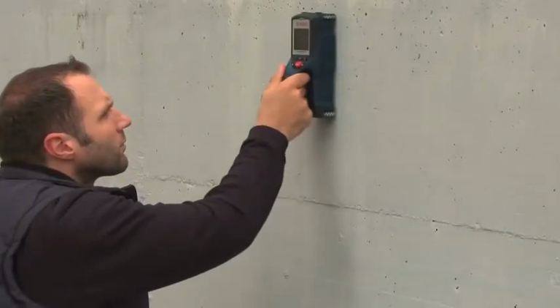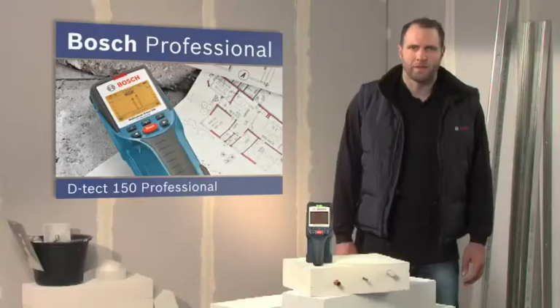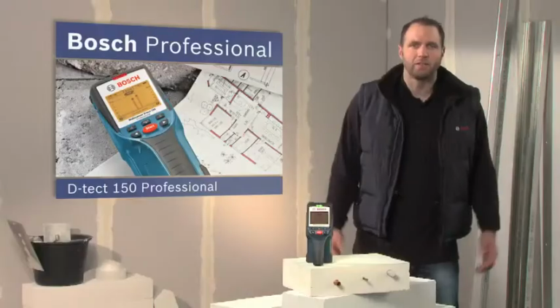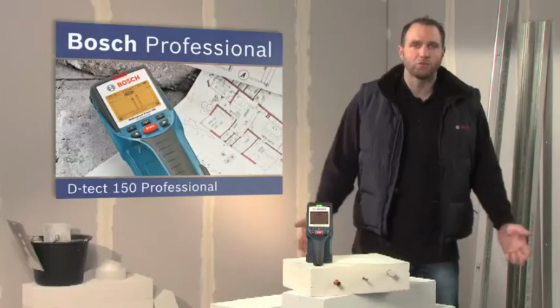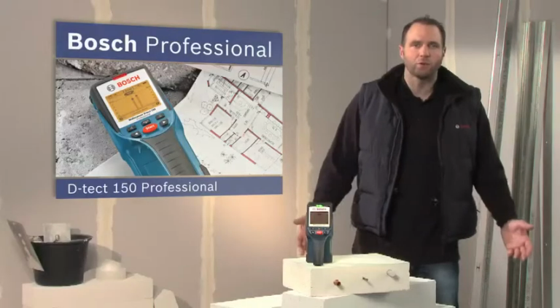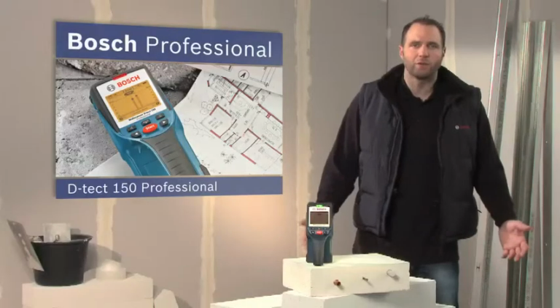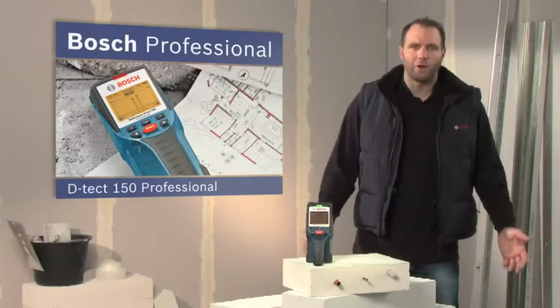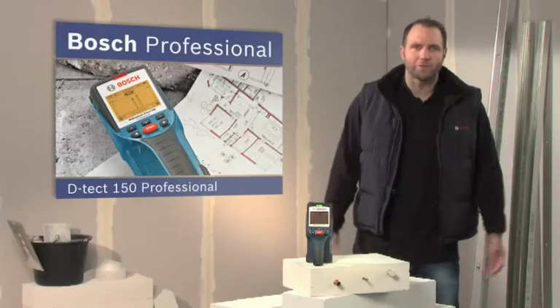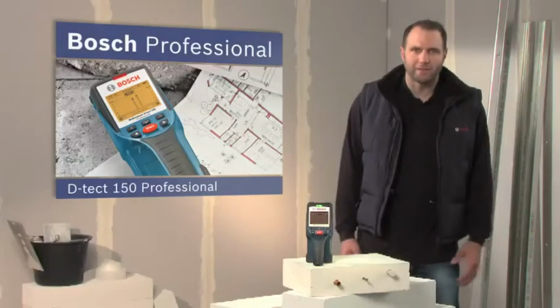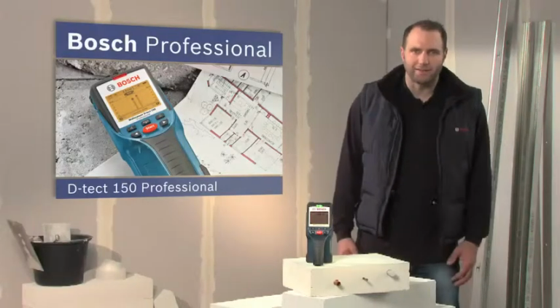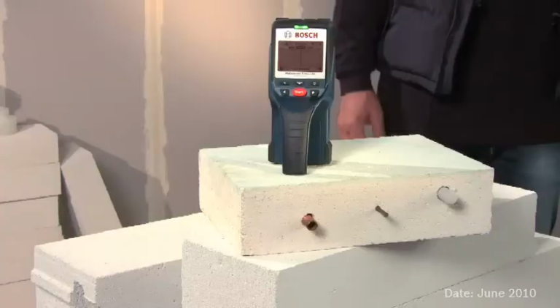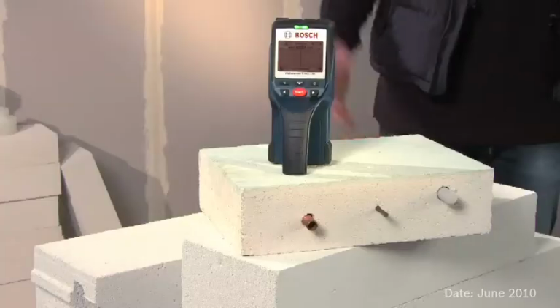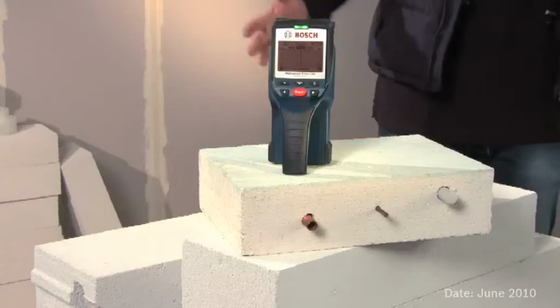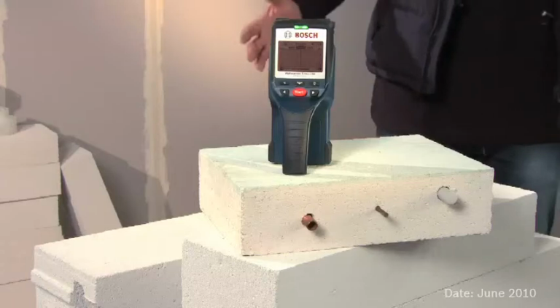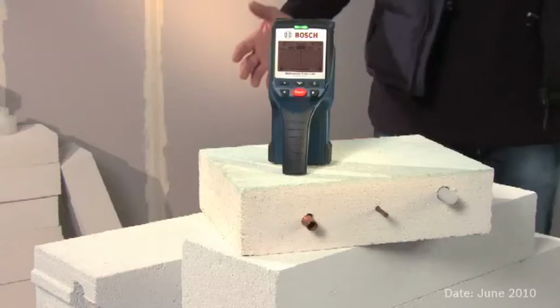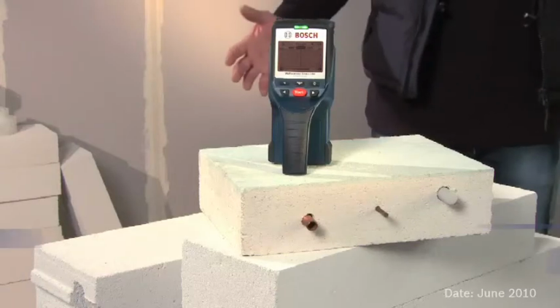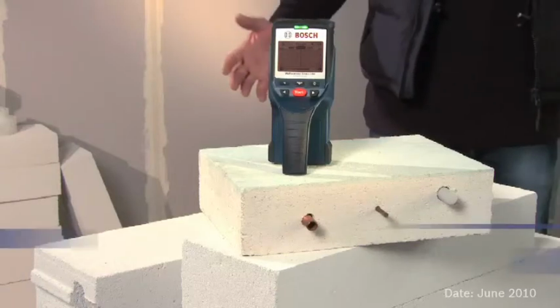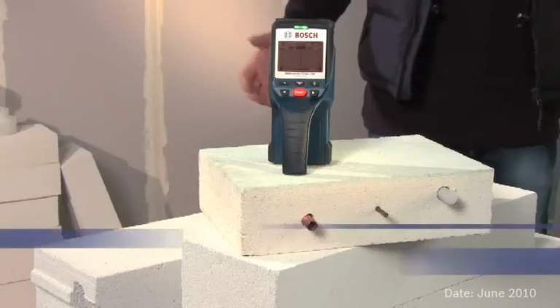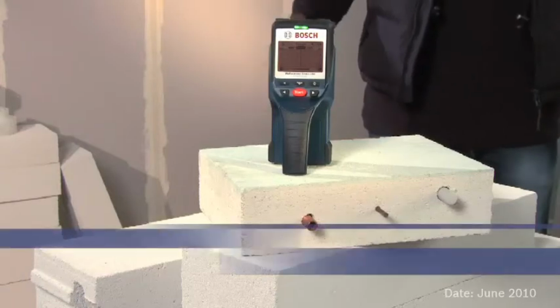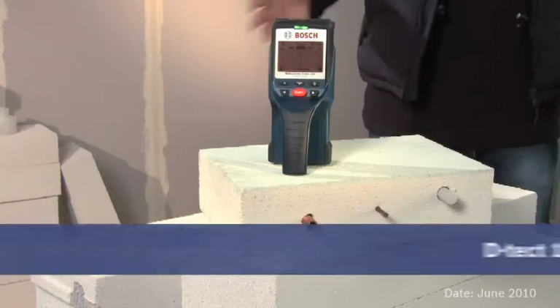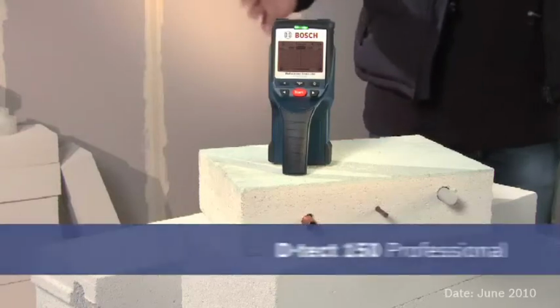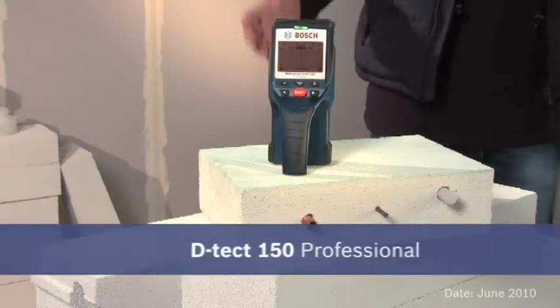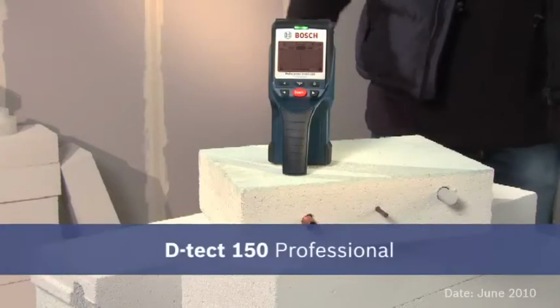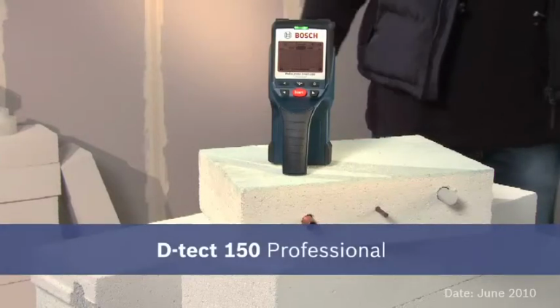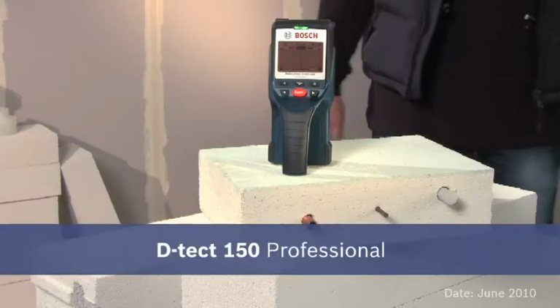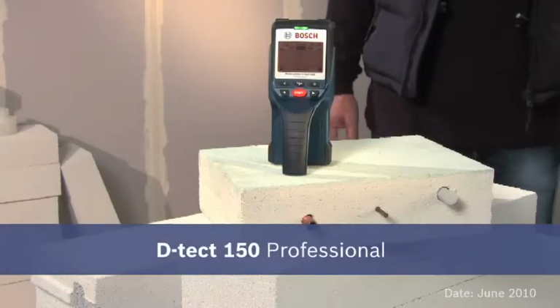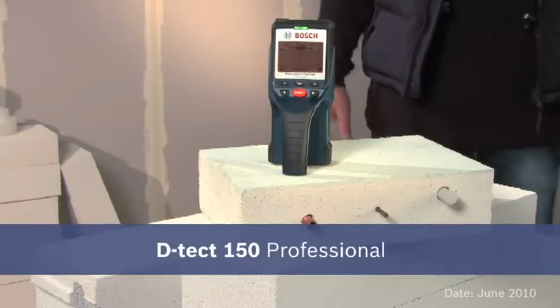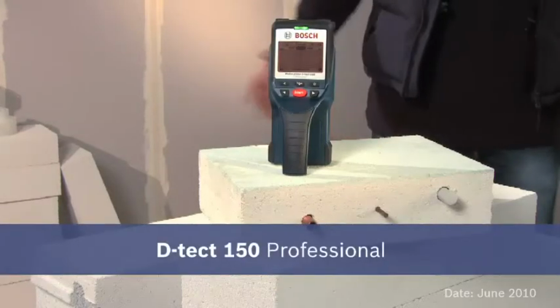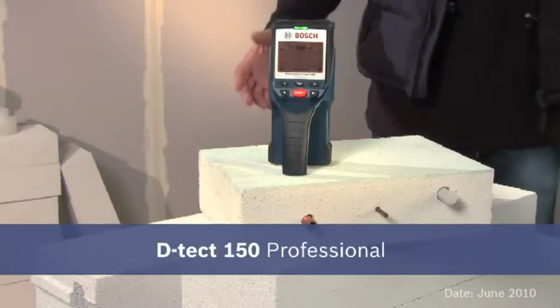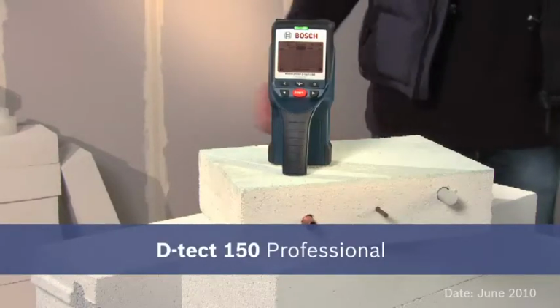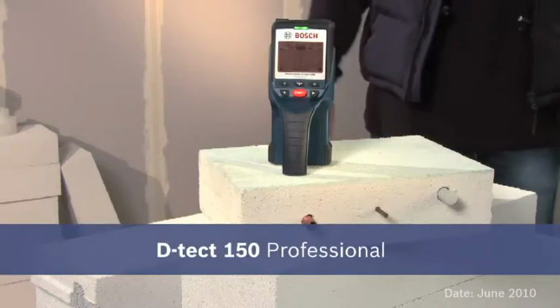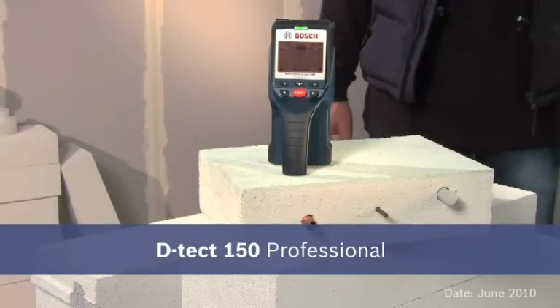The future of detection technology. Precision of the highest order. The DTEKT-150 Professional.